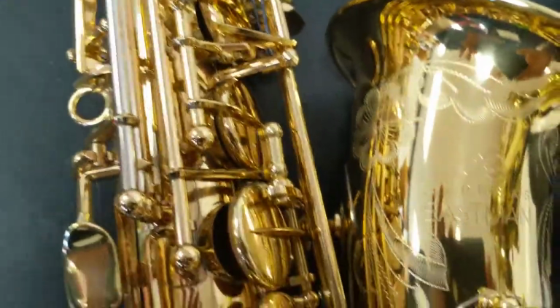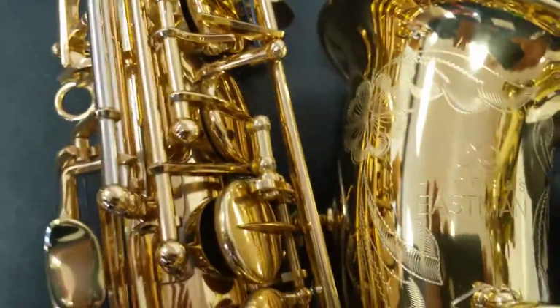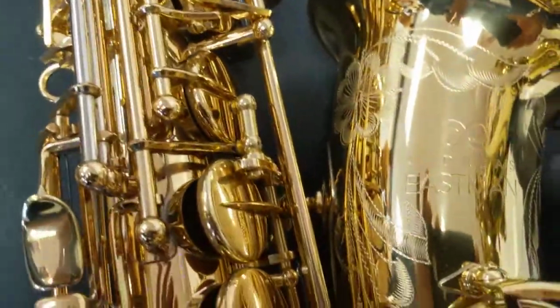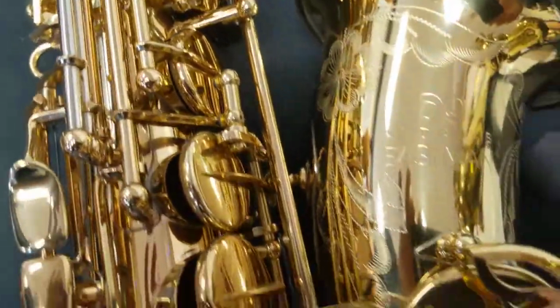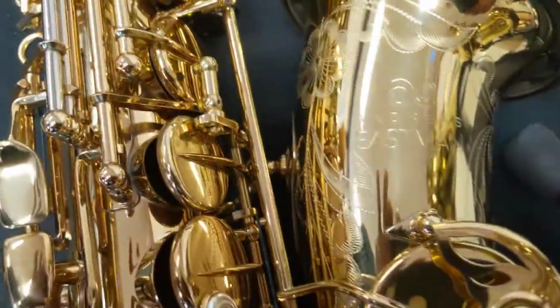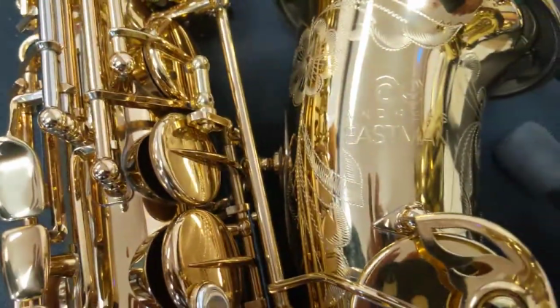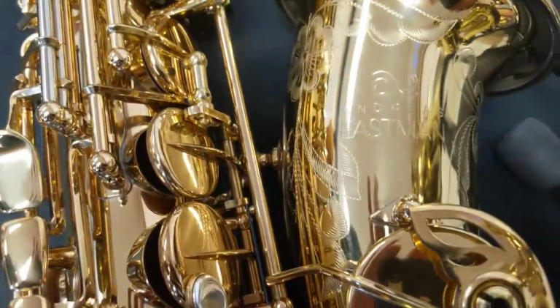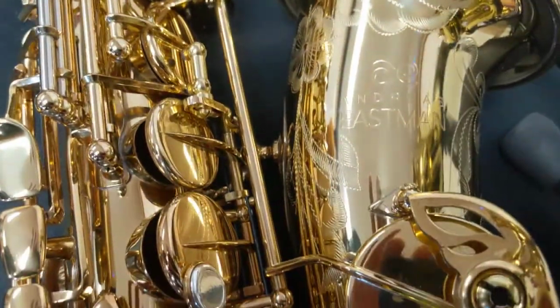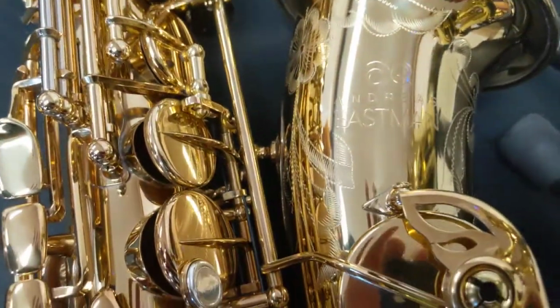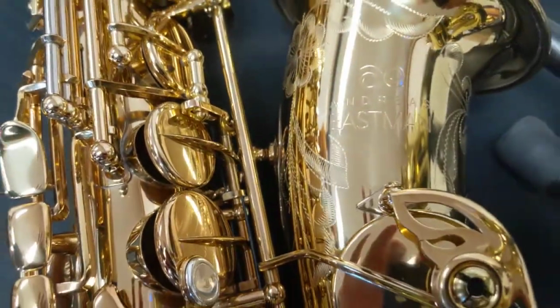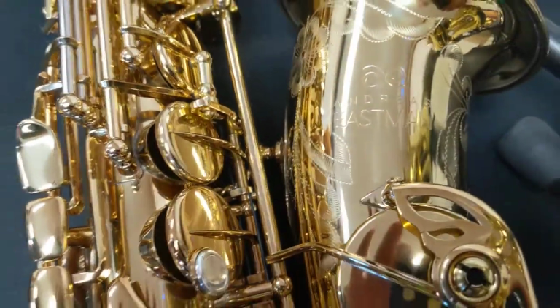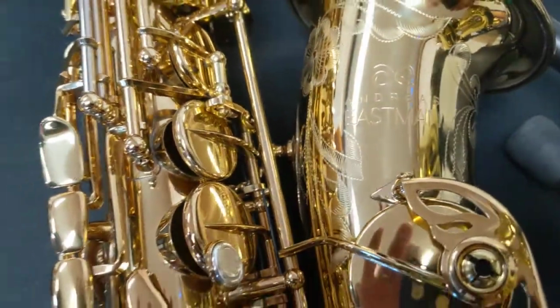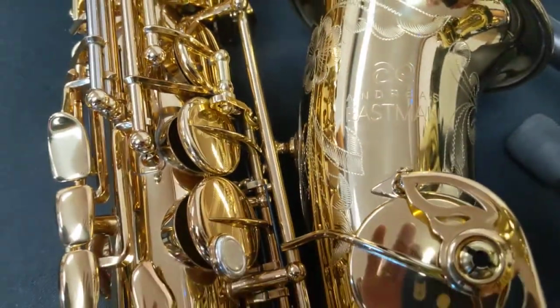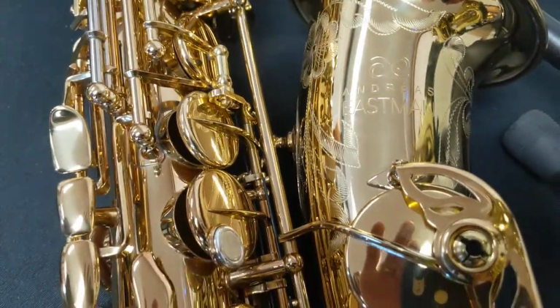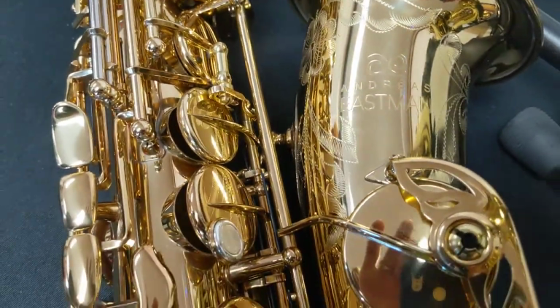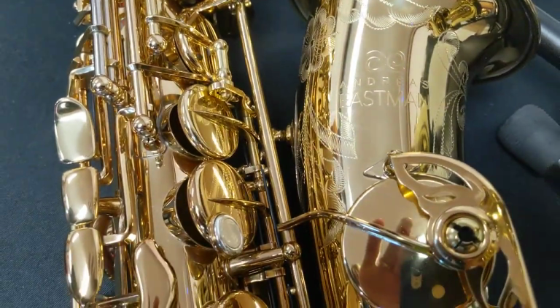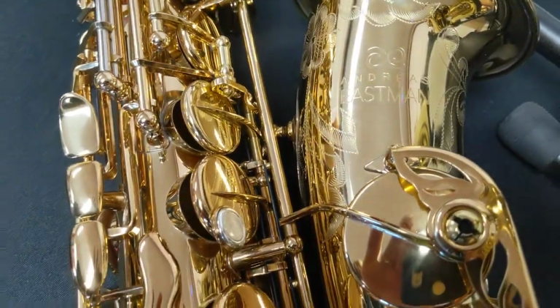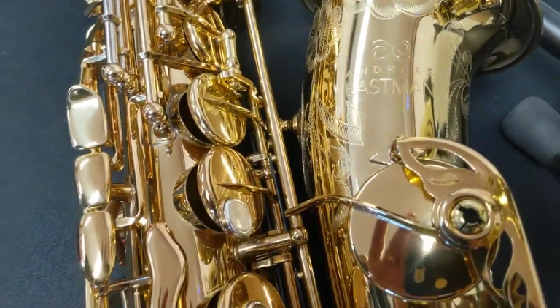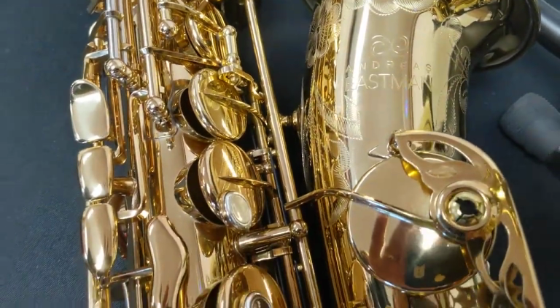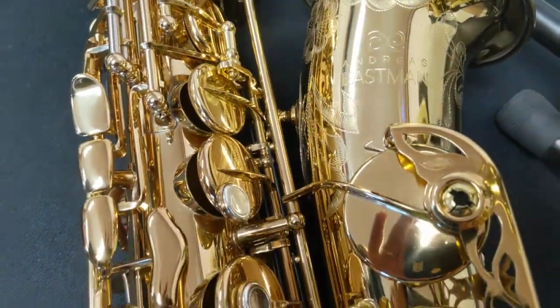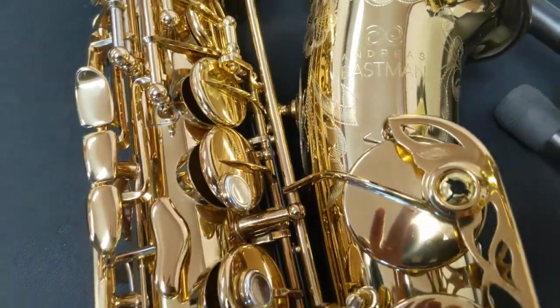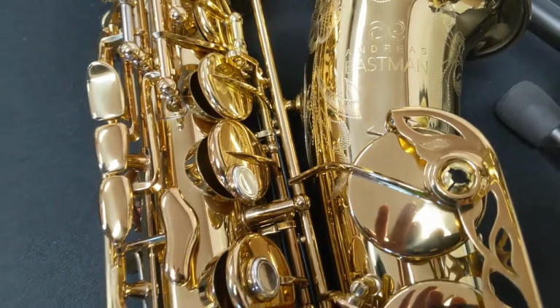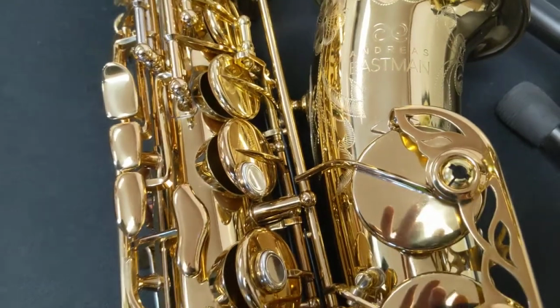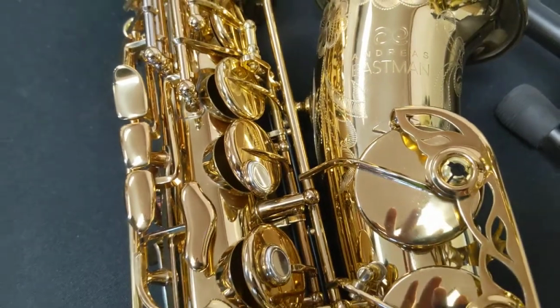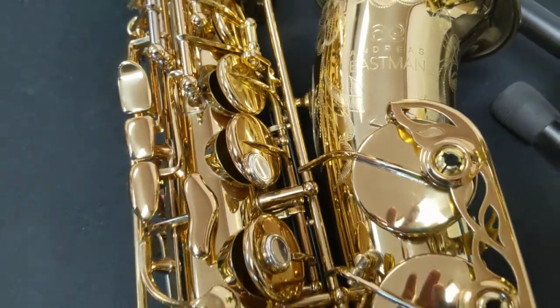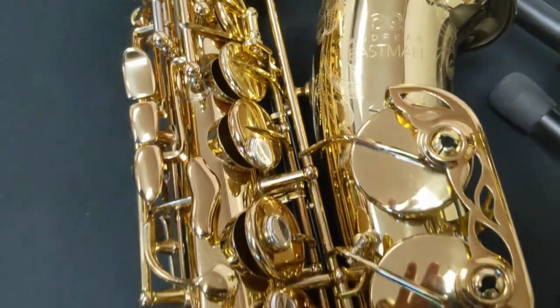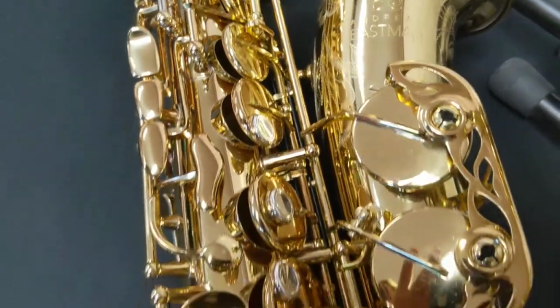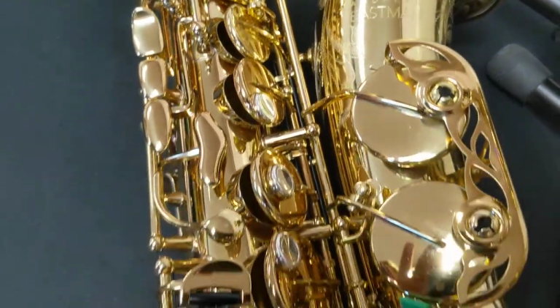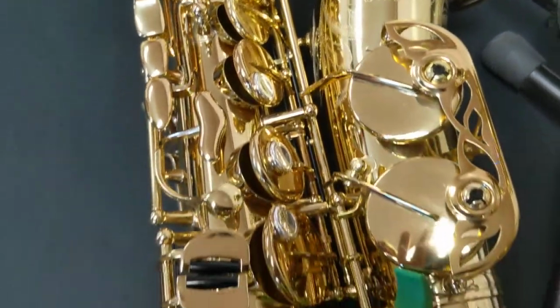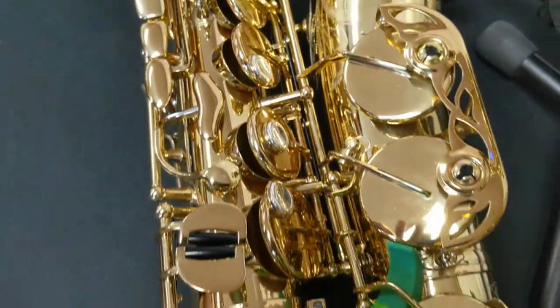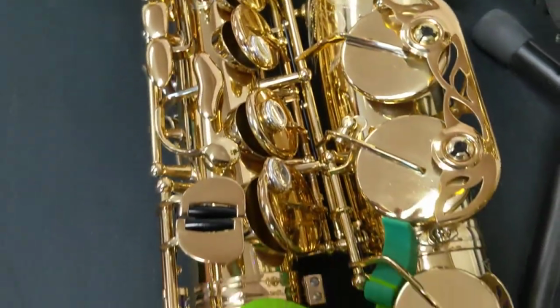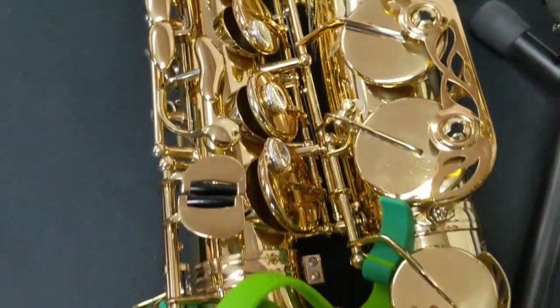Check out these amazing, beautiful saxophones at Eastmanwinds.com.